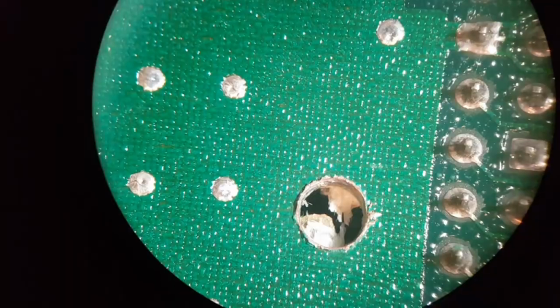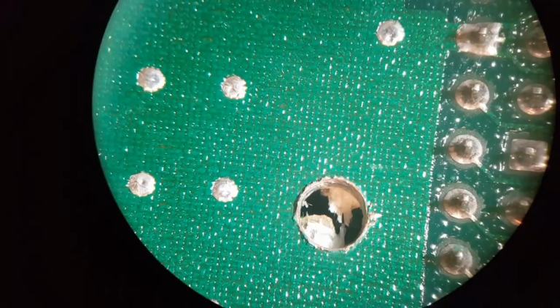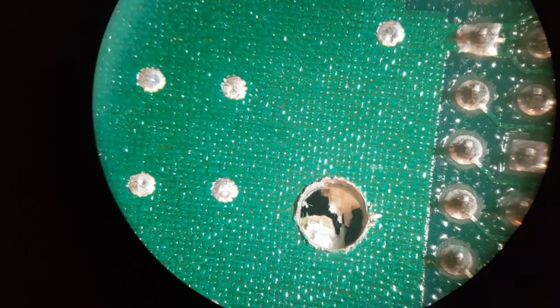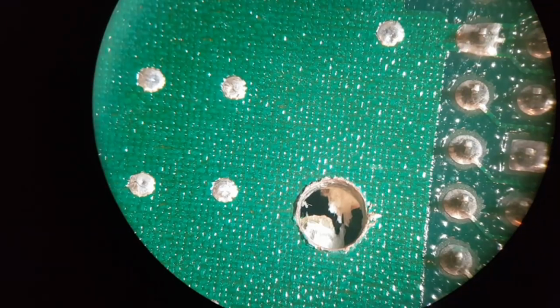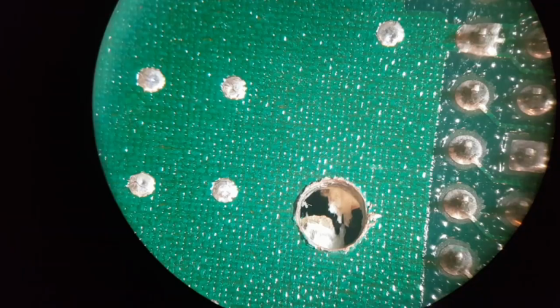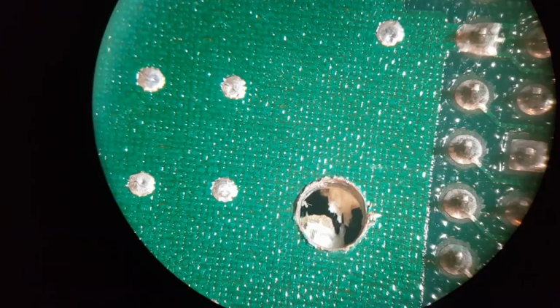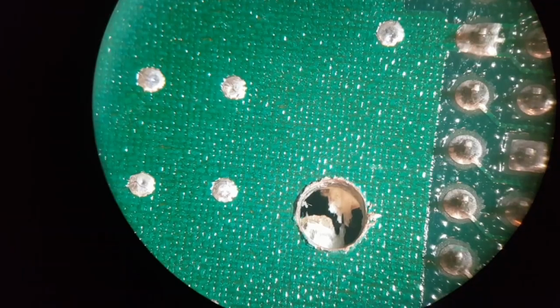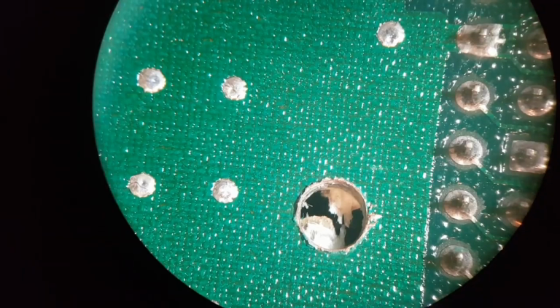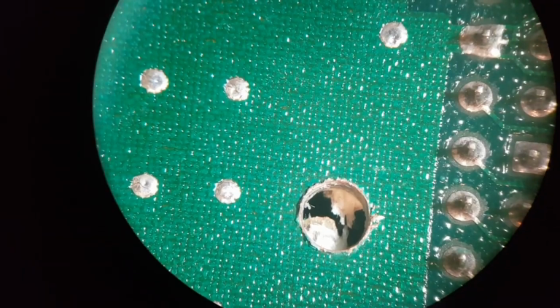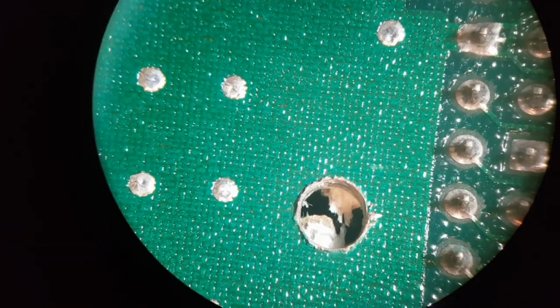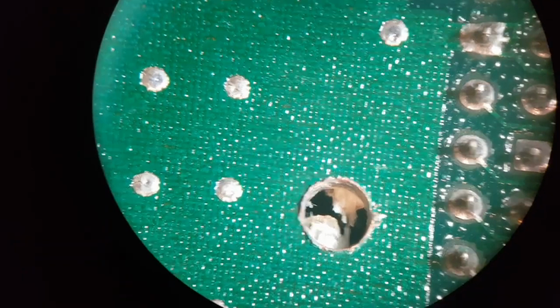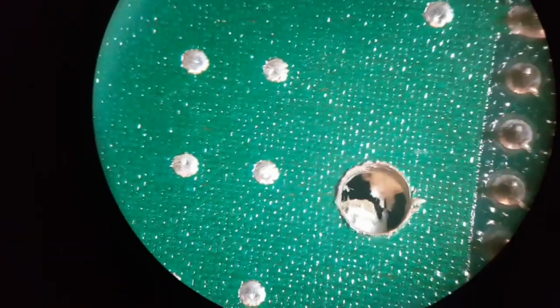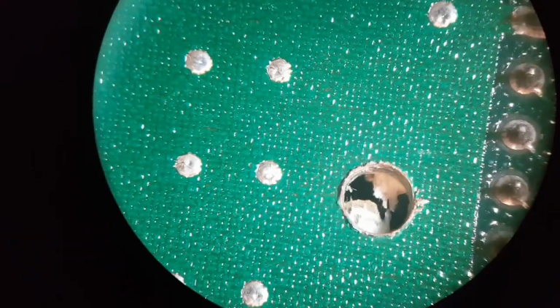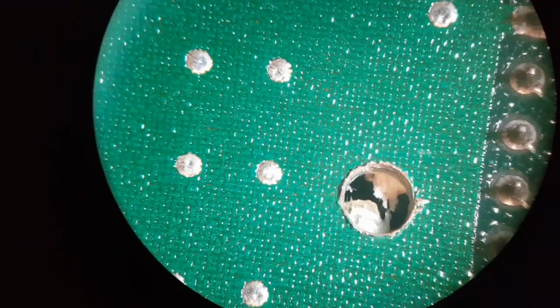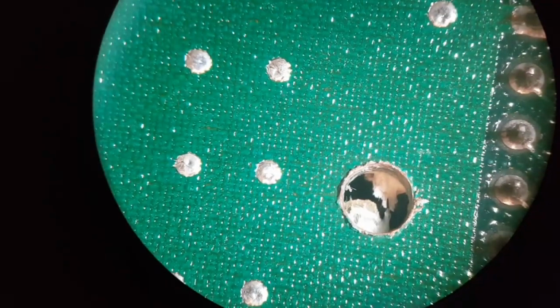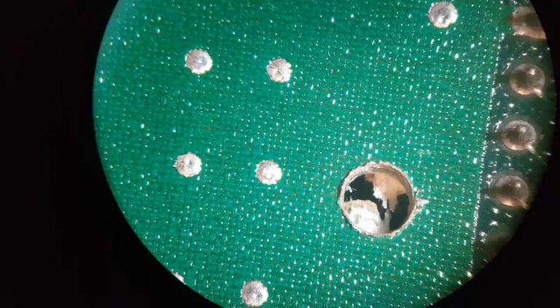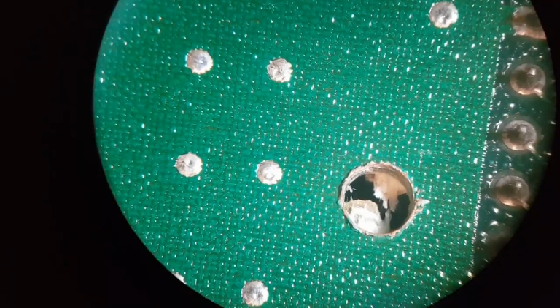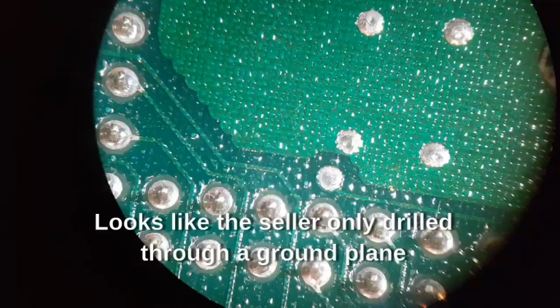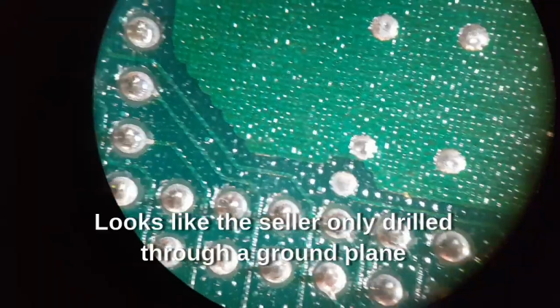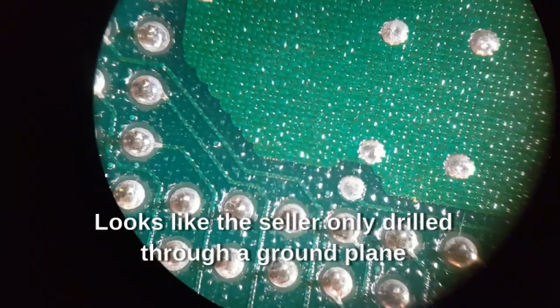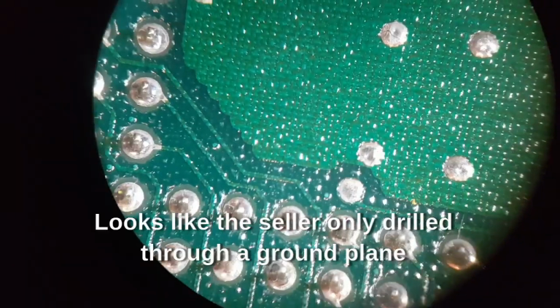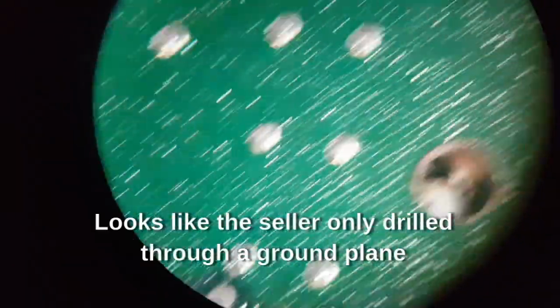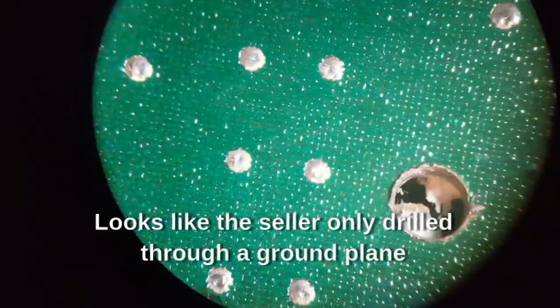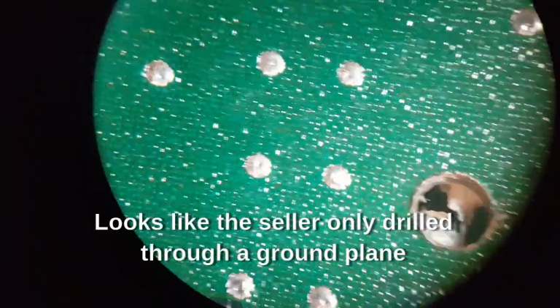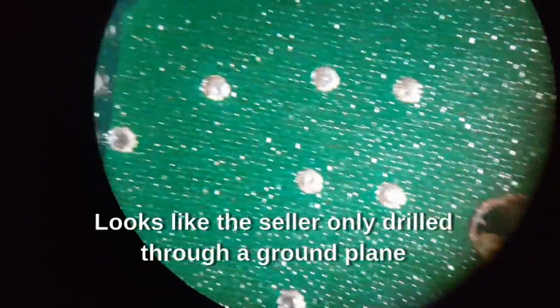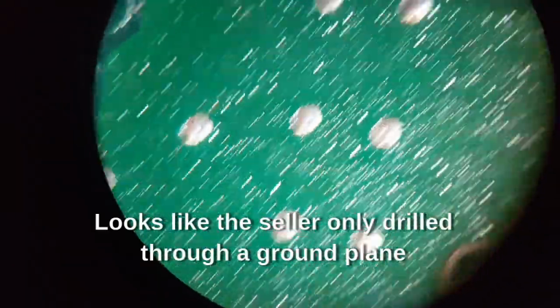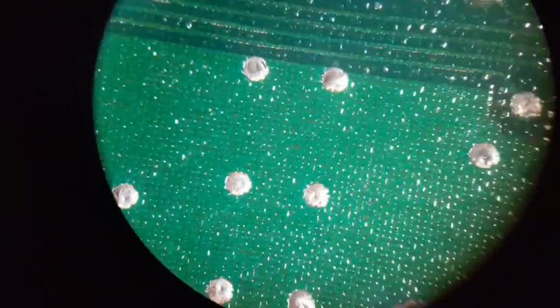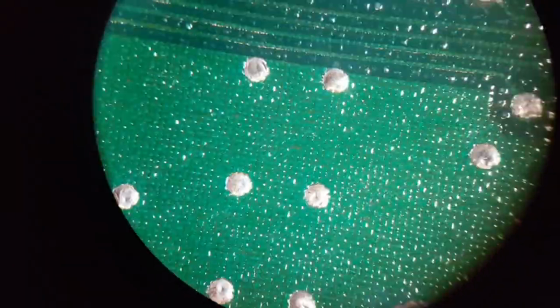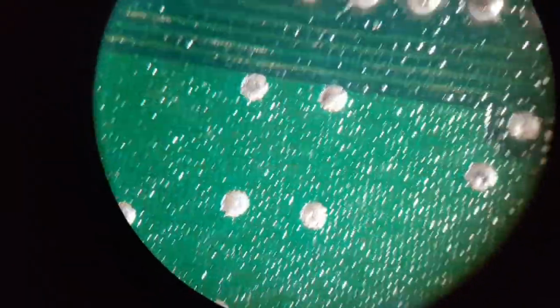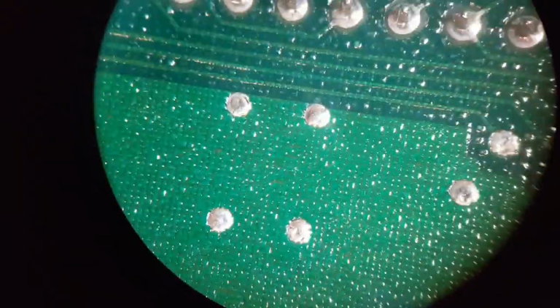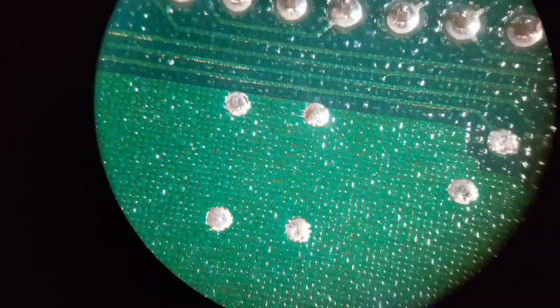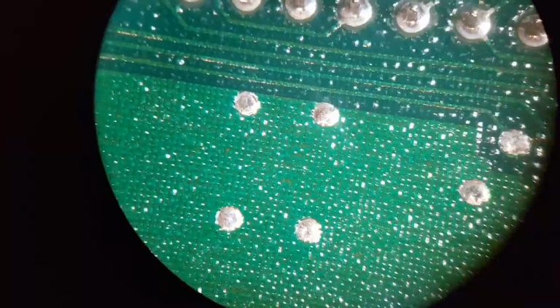I don't think there are any traces underneath the Agnes. I've checked all of these and they are all grounds.